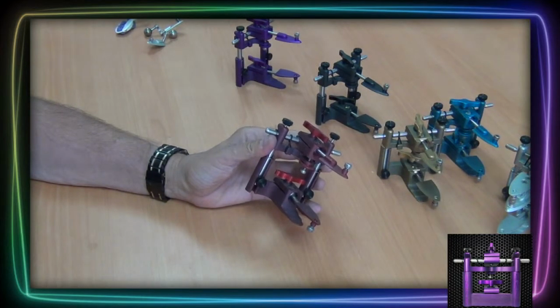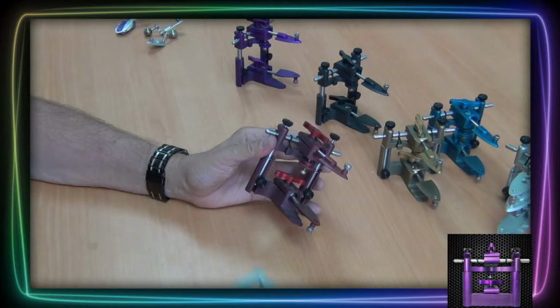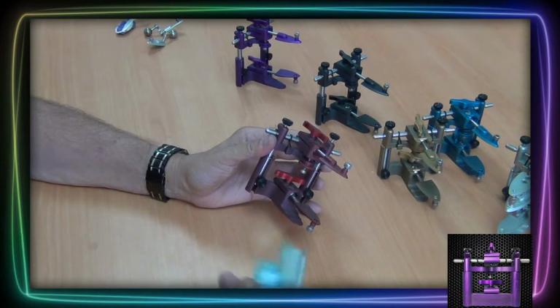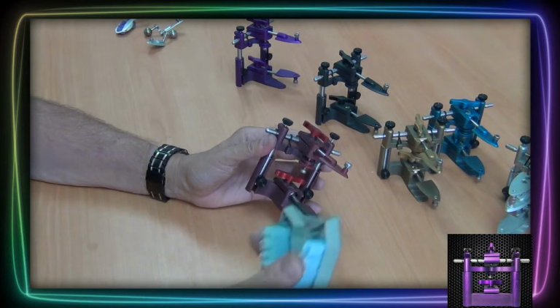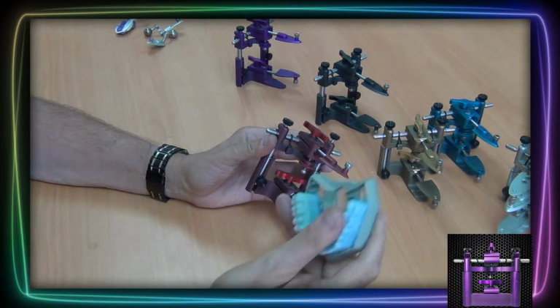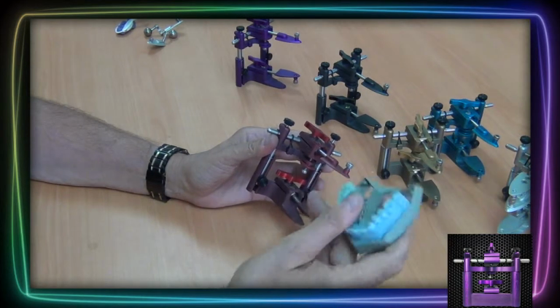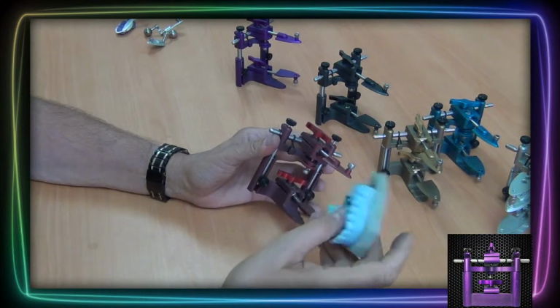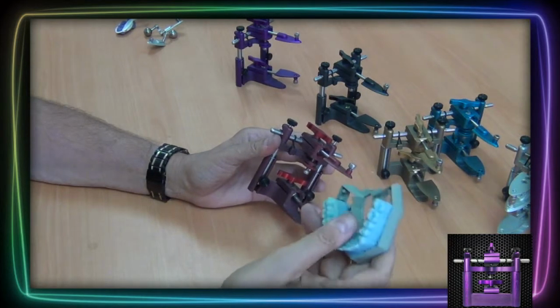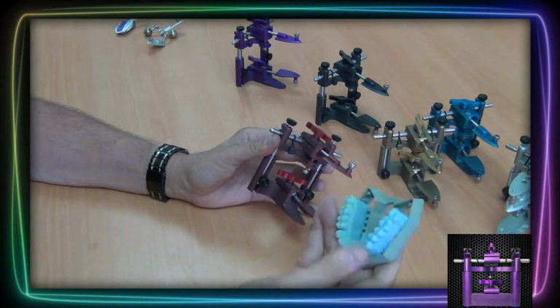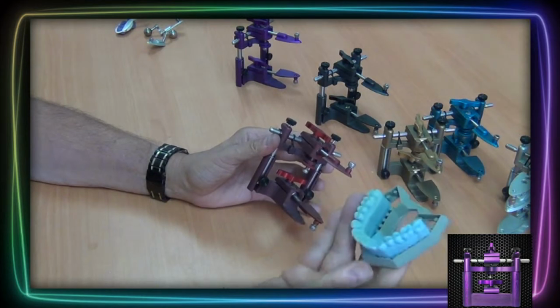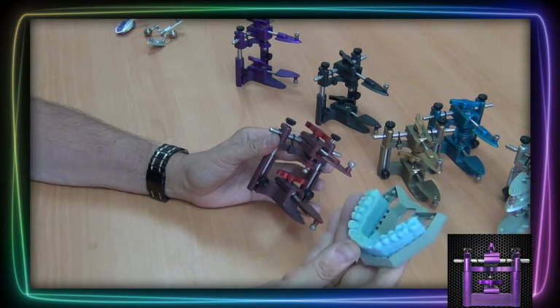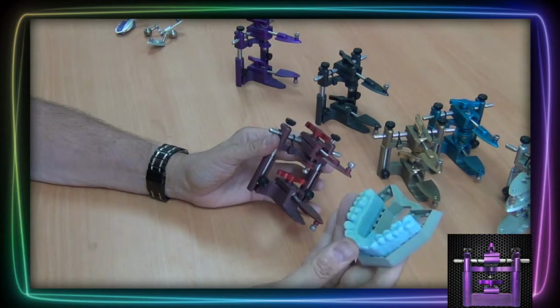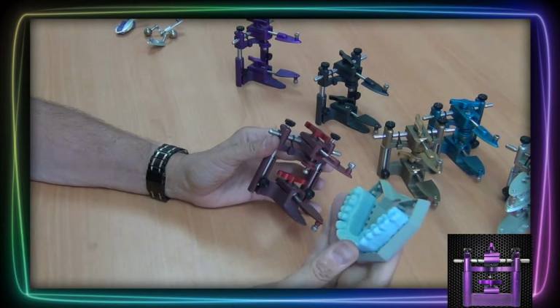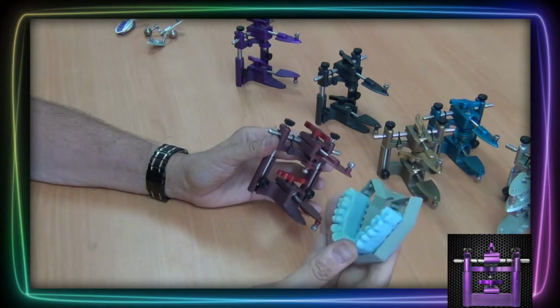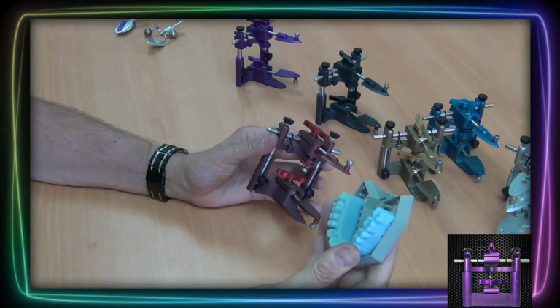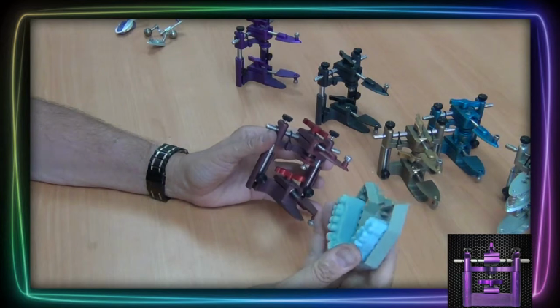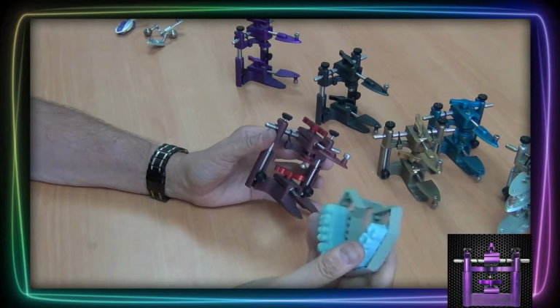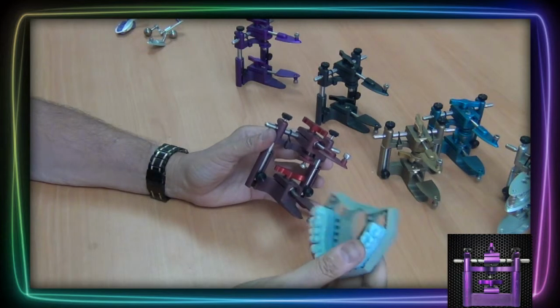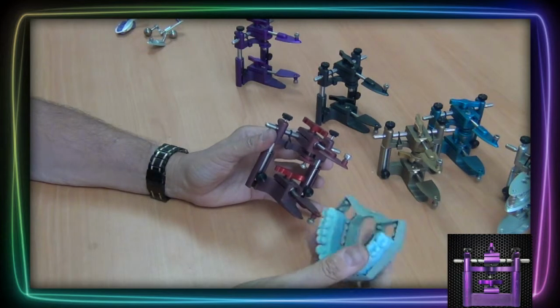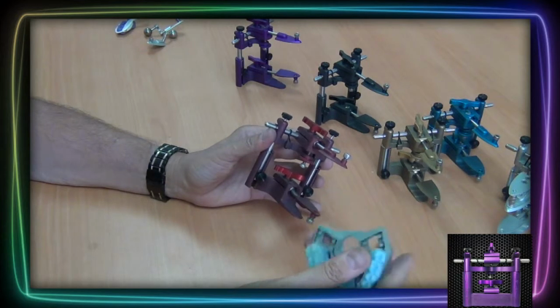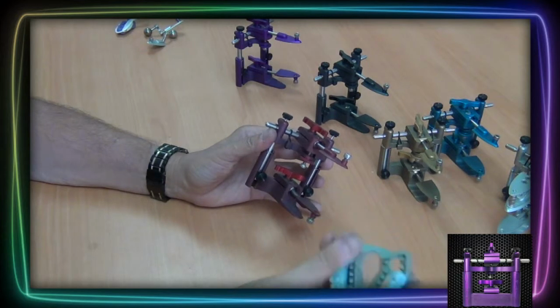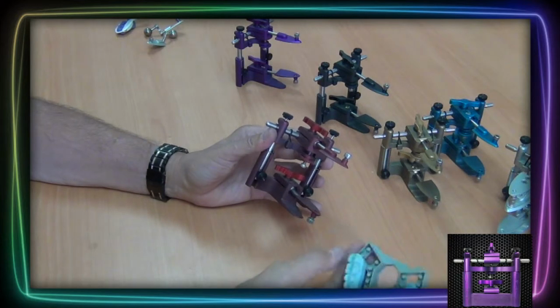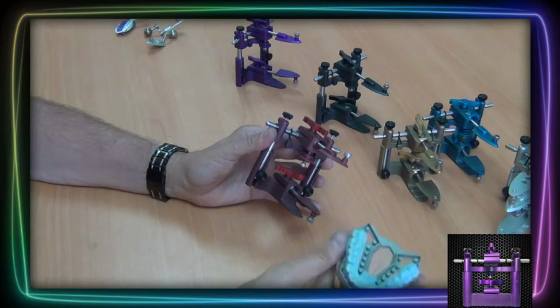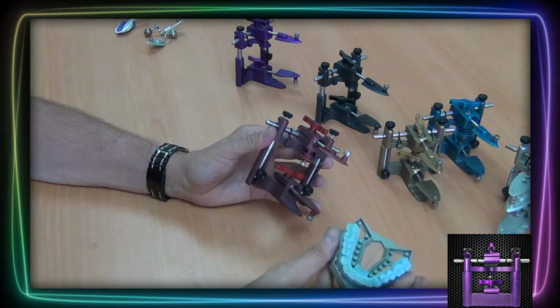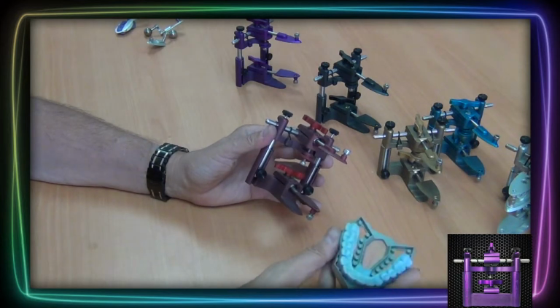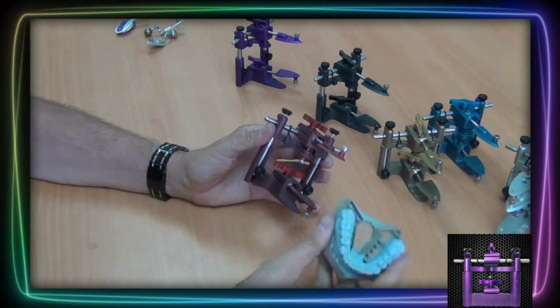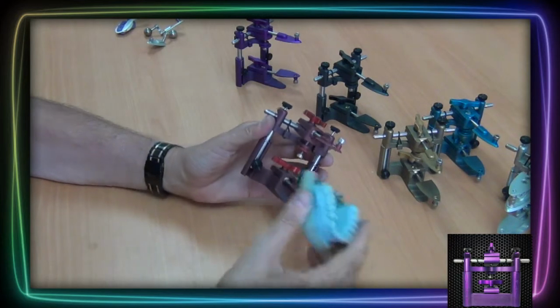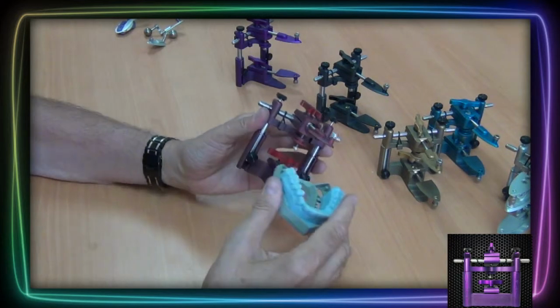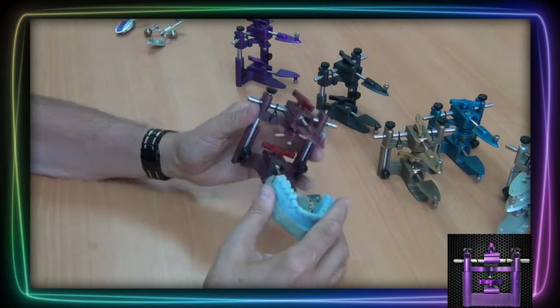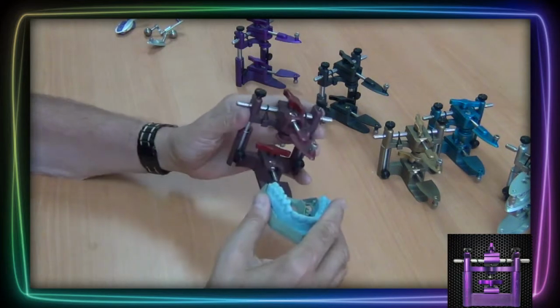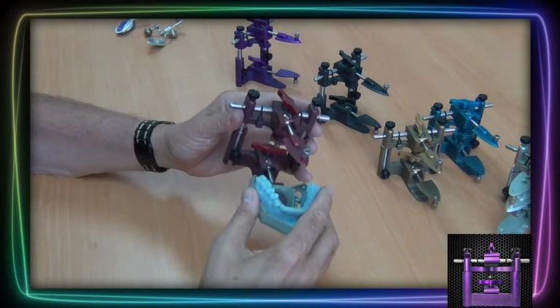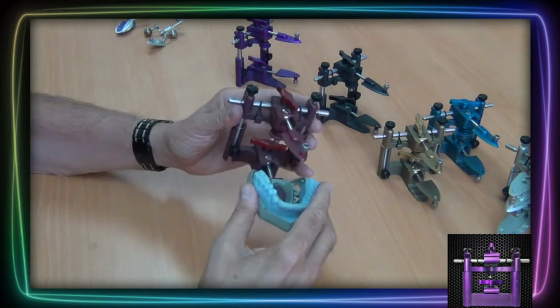Here's a 3M model that lays perfectly on the plastic female. Nice and easy to work with.